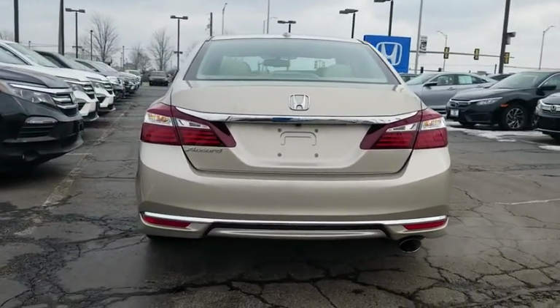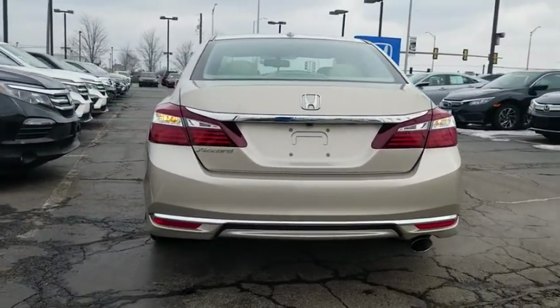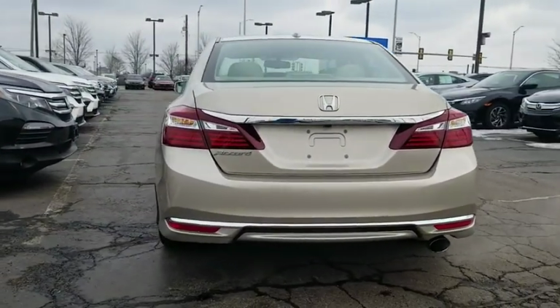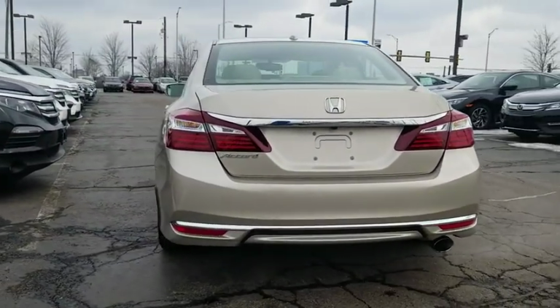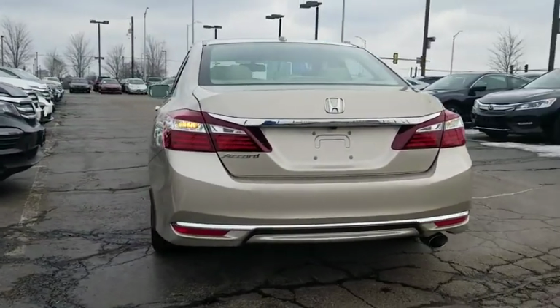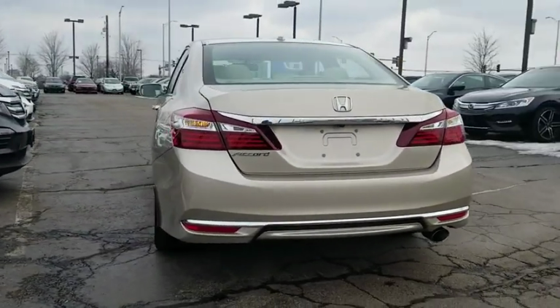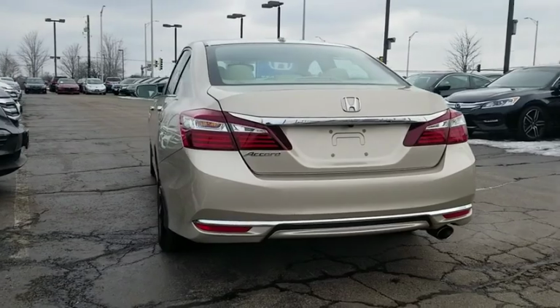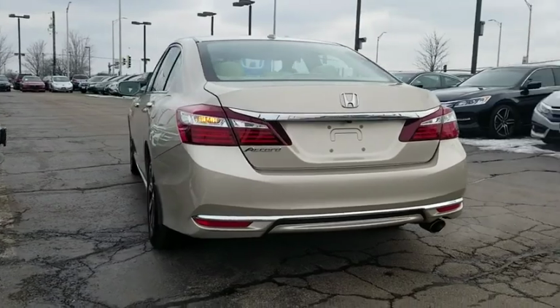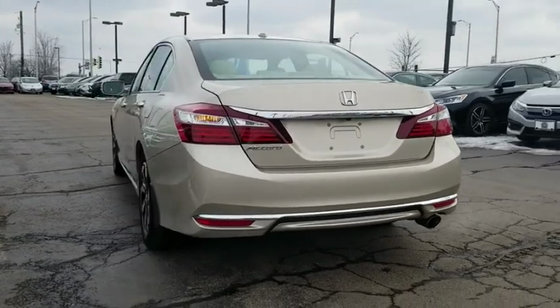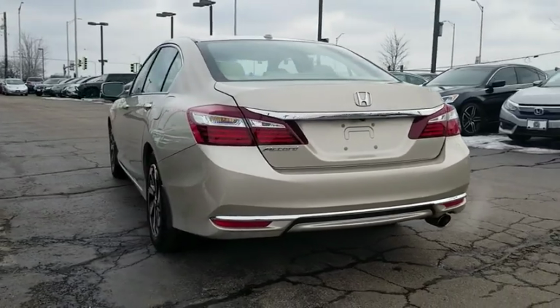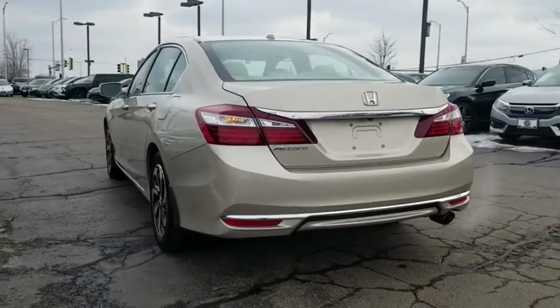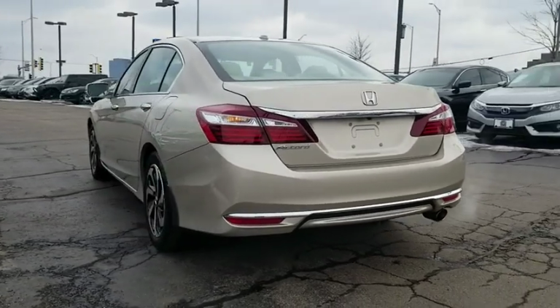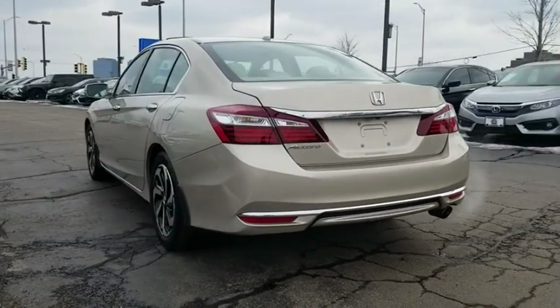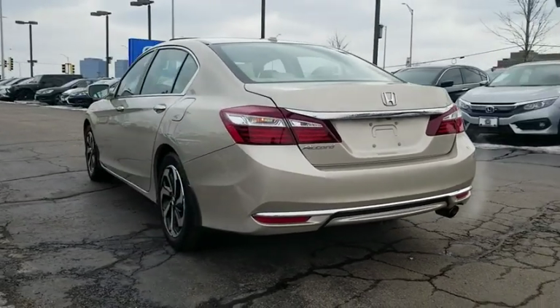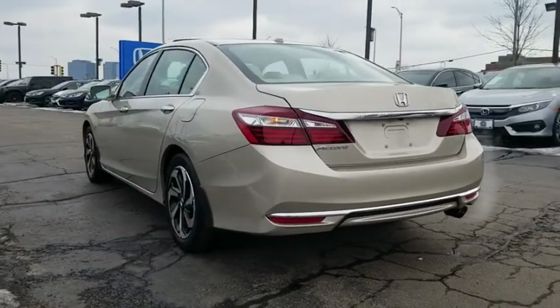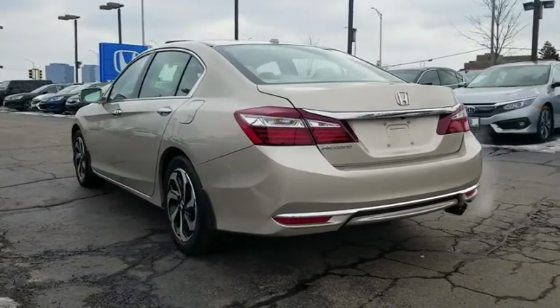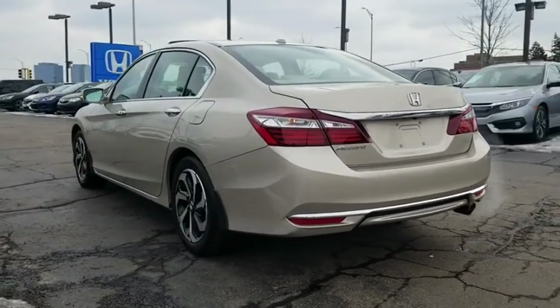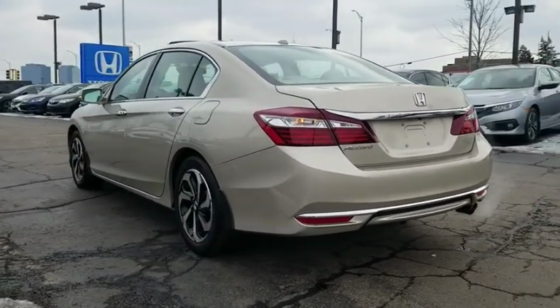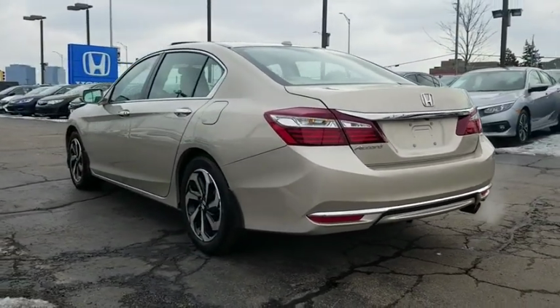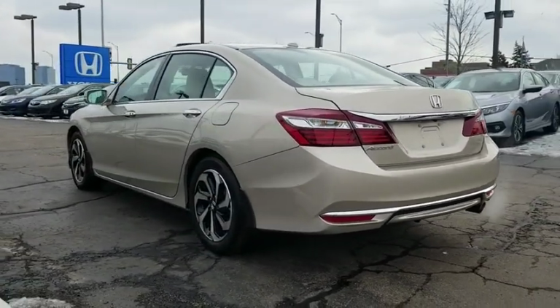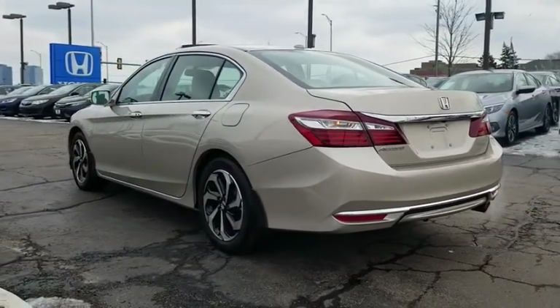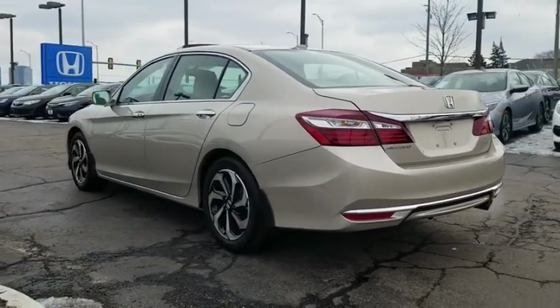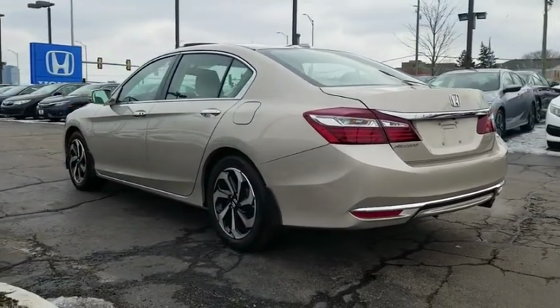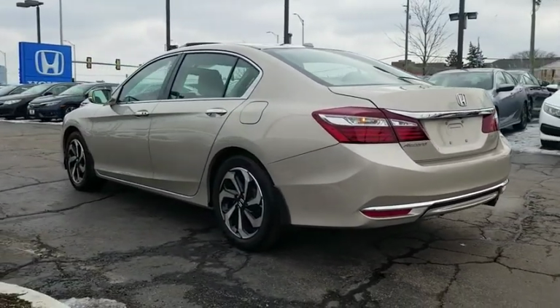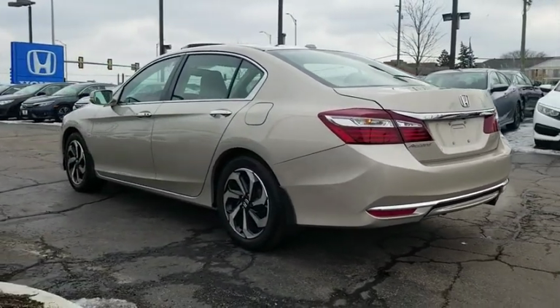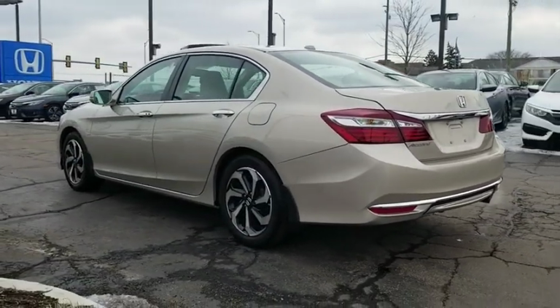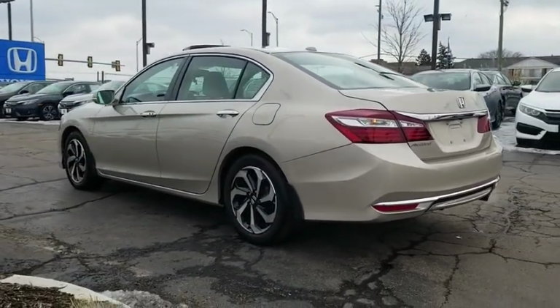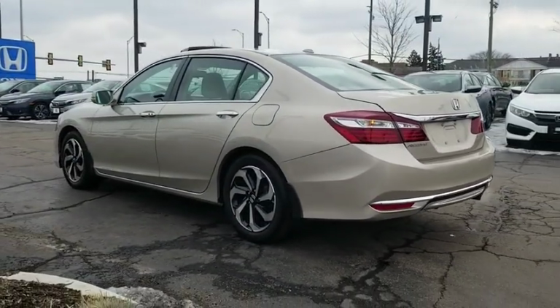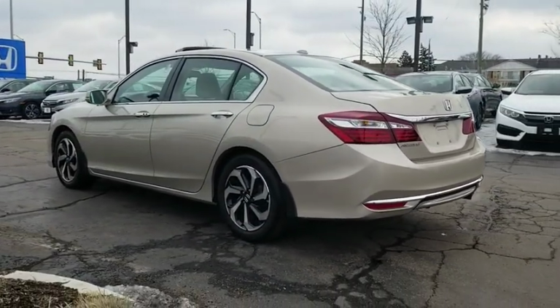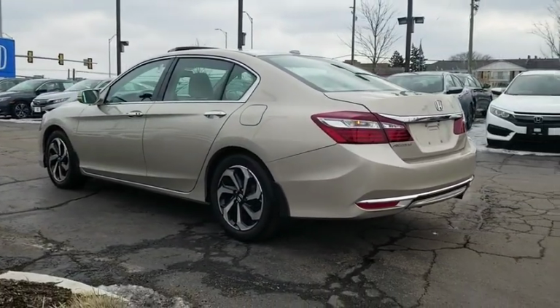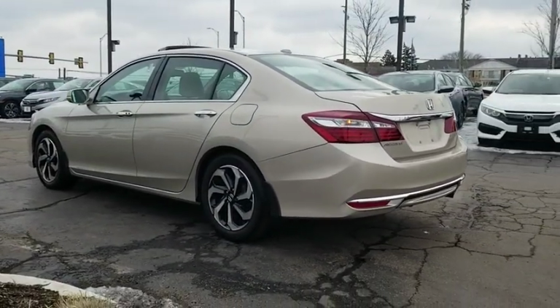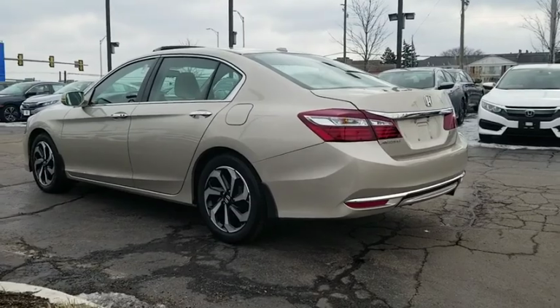Compass, heated front seat, trip computer, panic alarm, brake assist, power moonroof, overhead console.